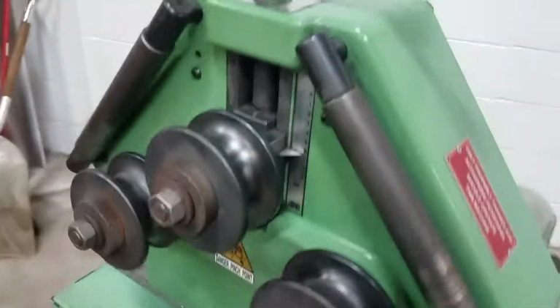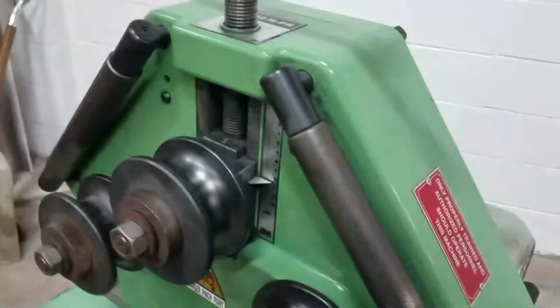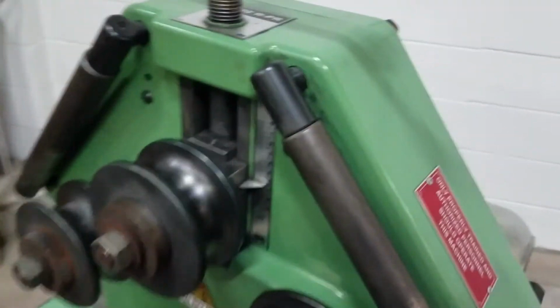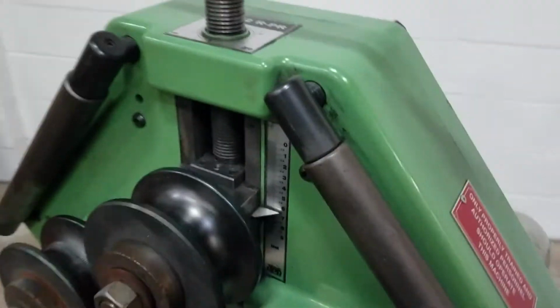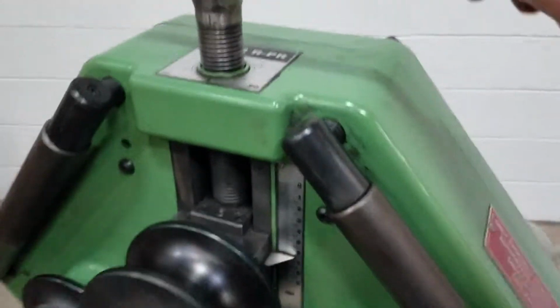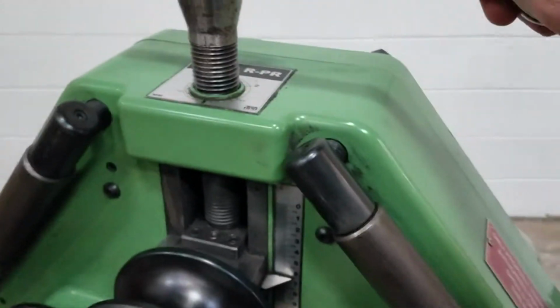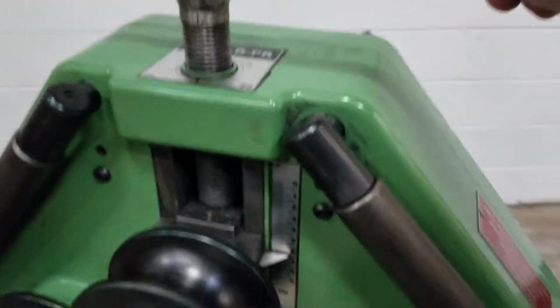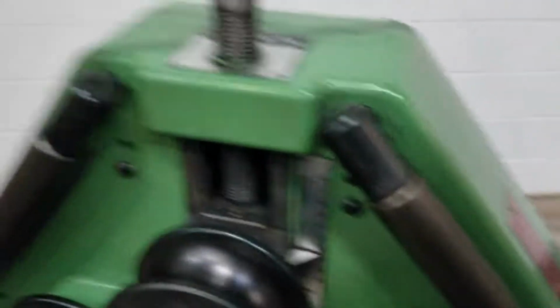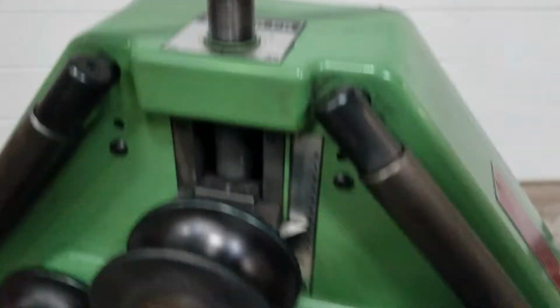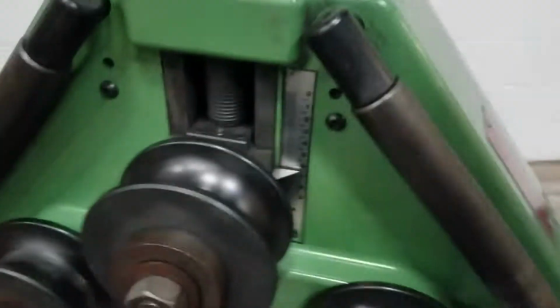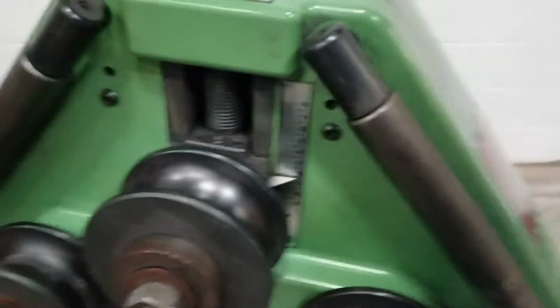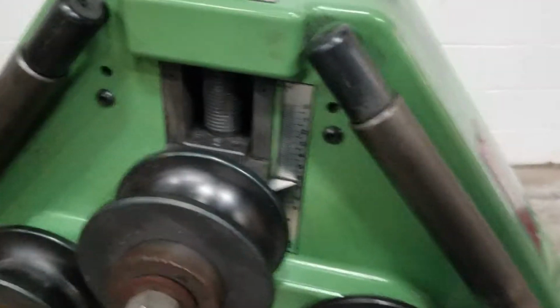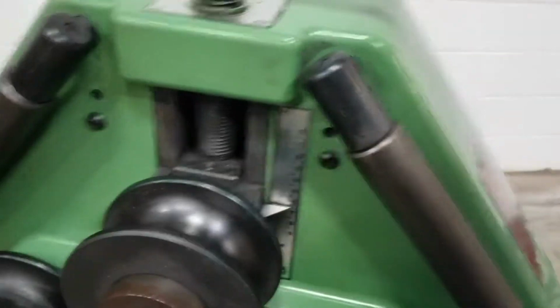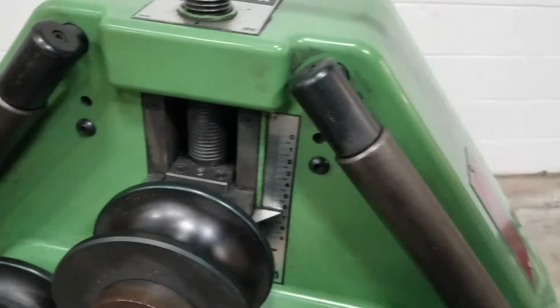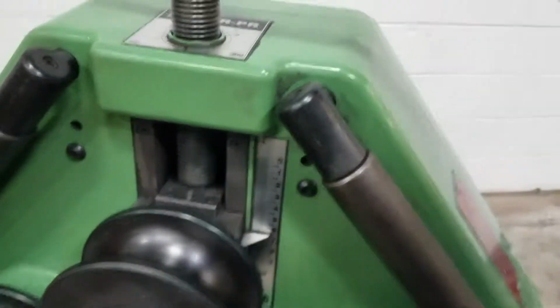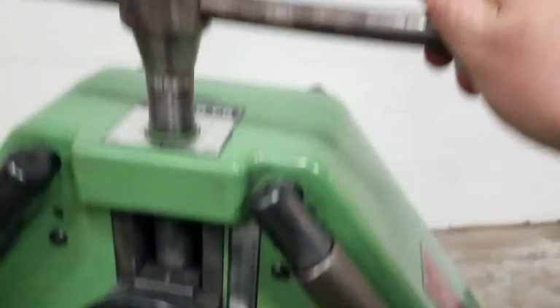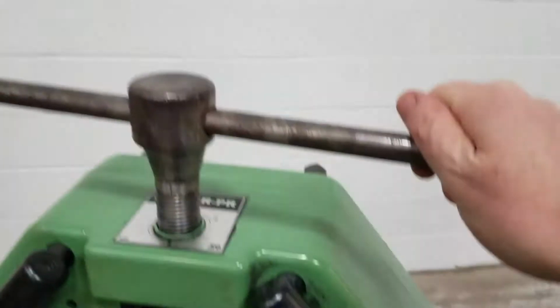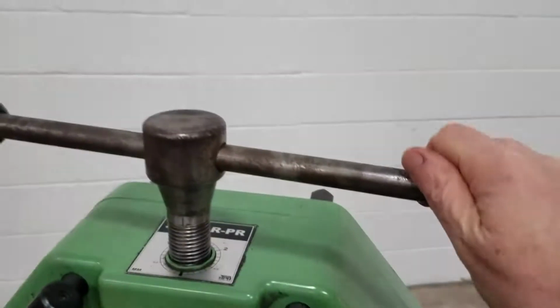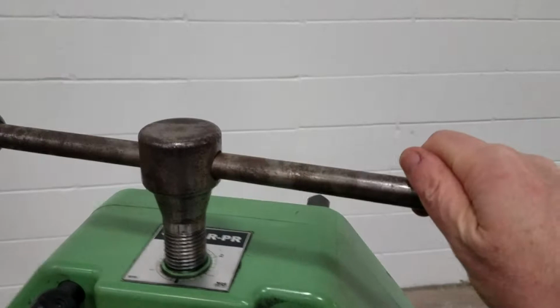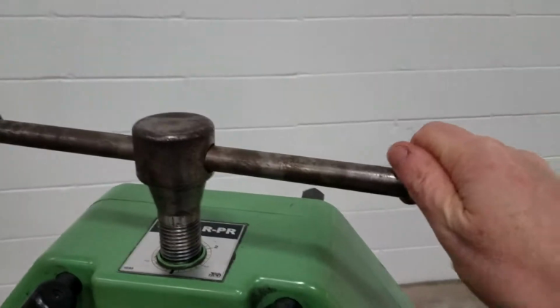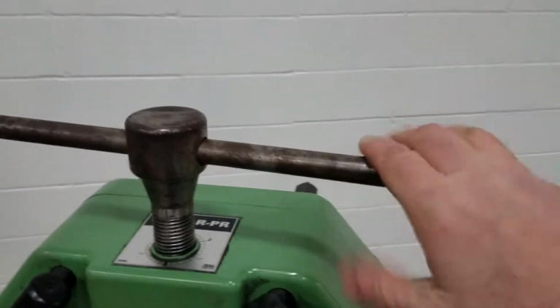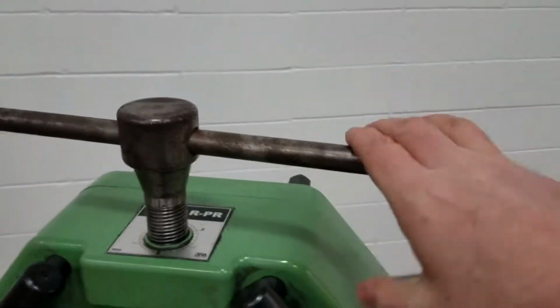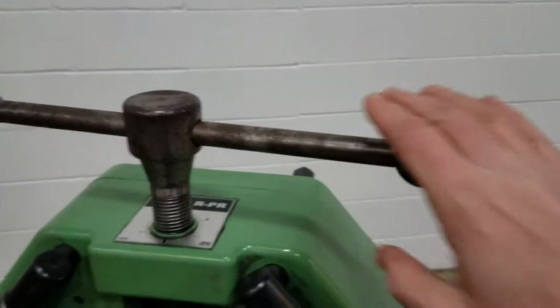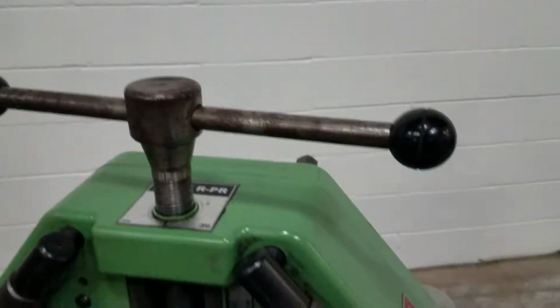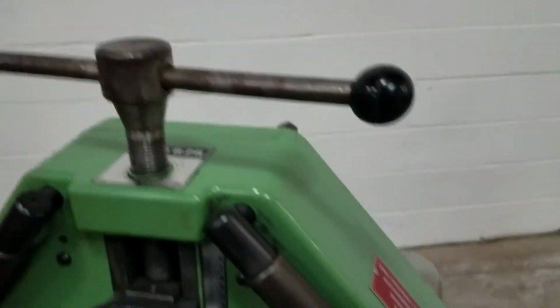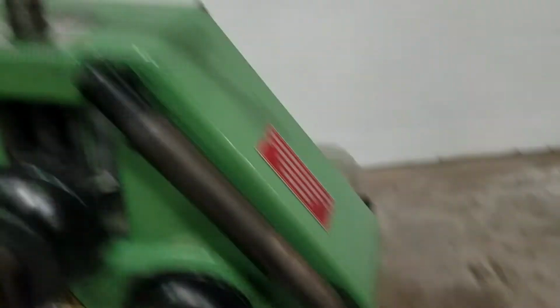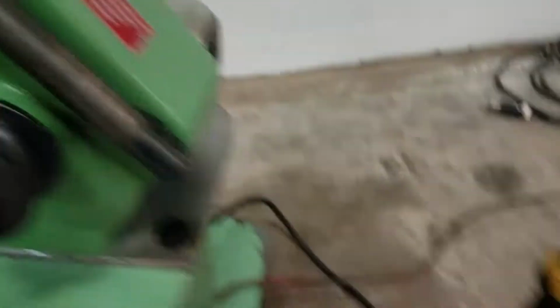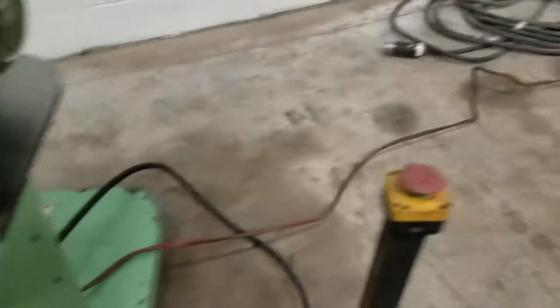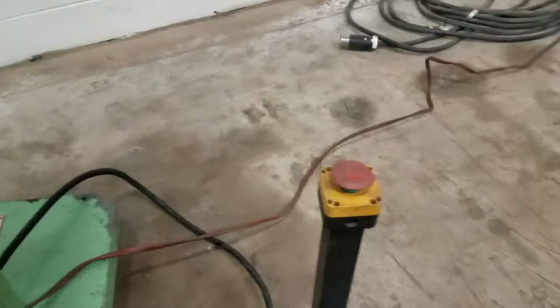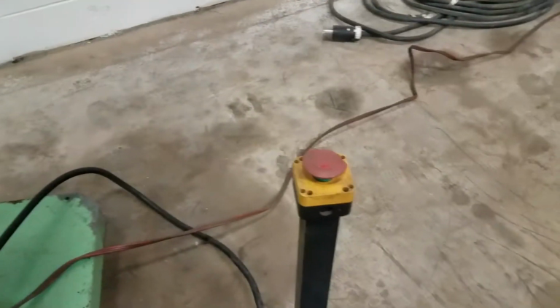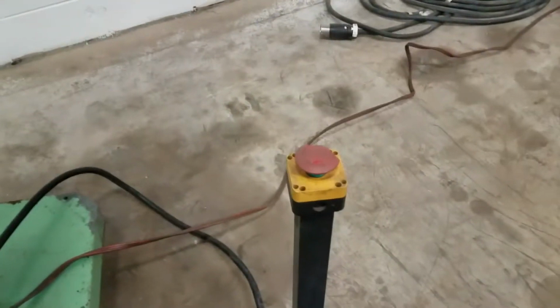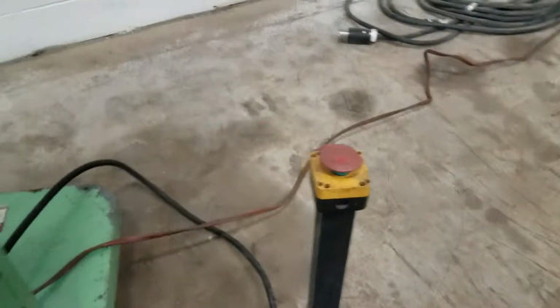This is the manual adjustment here, and you've got the e-stop.